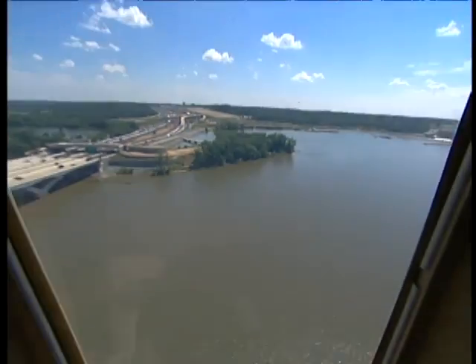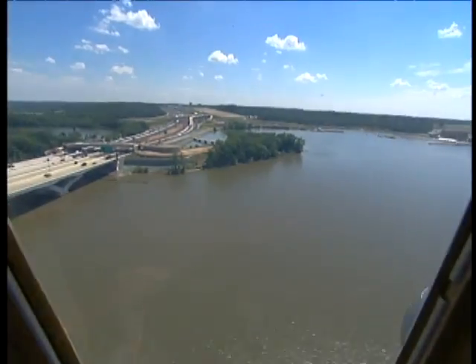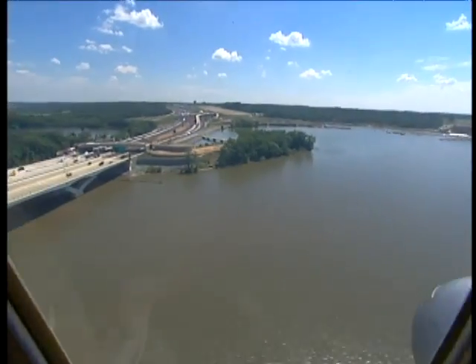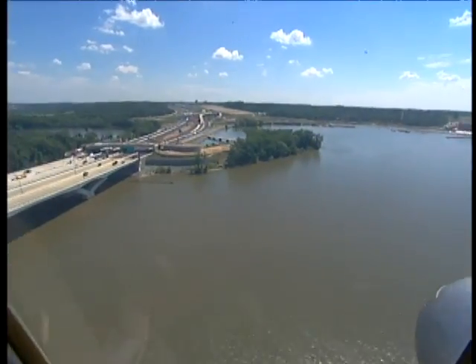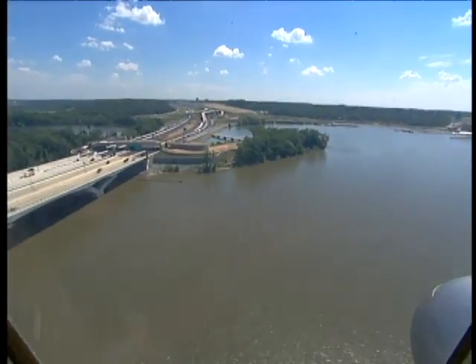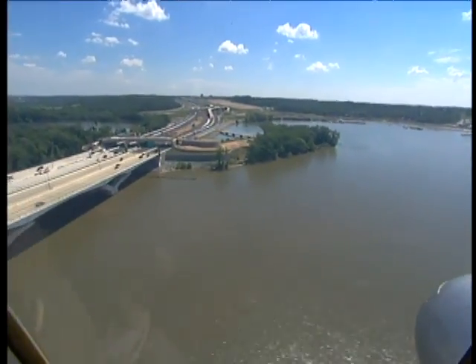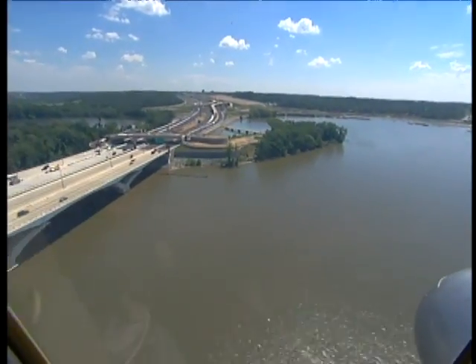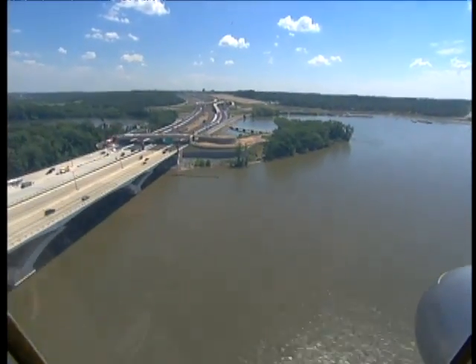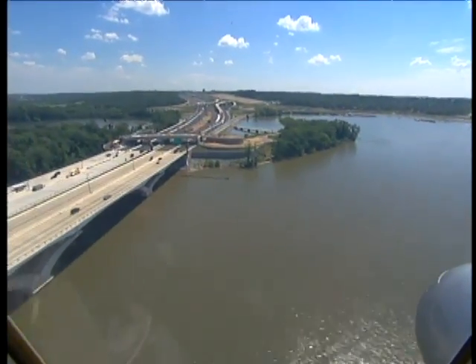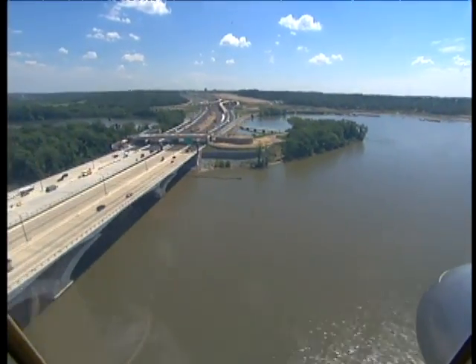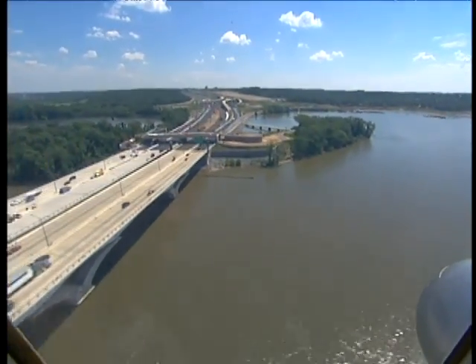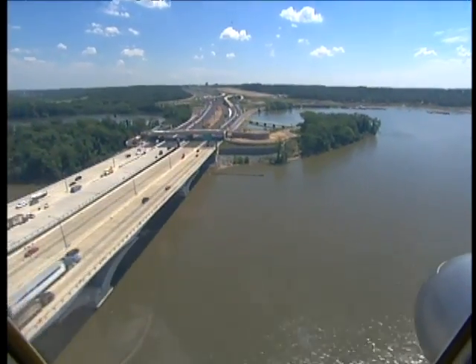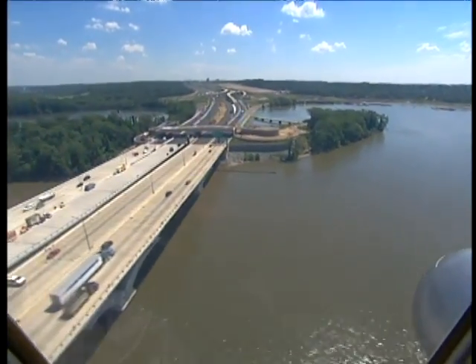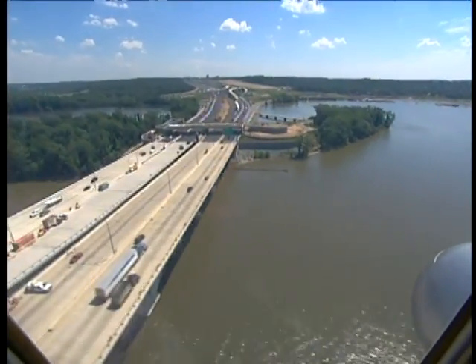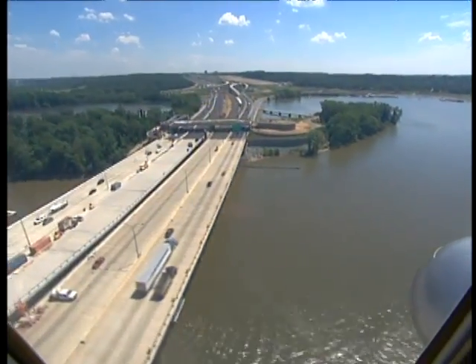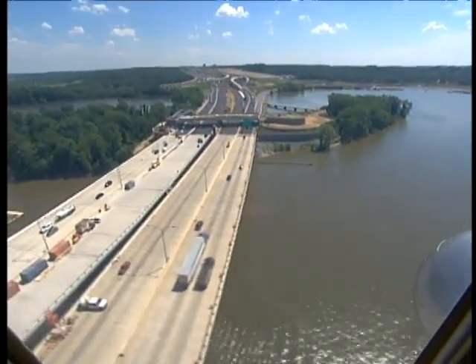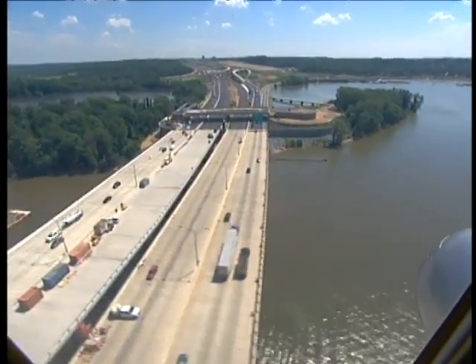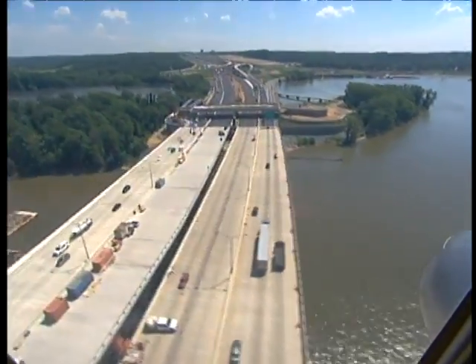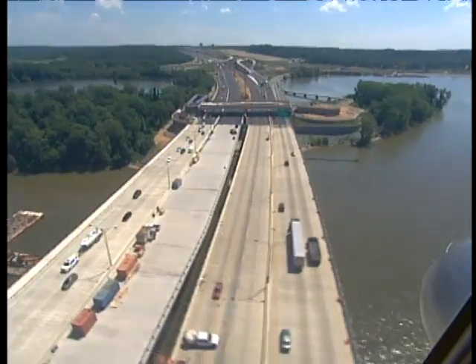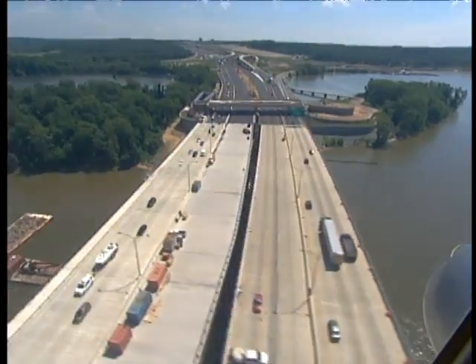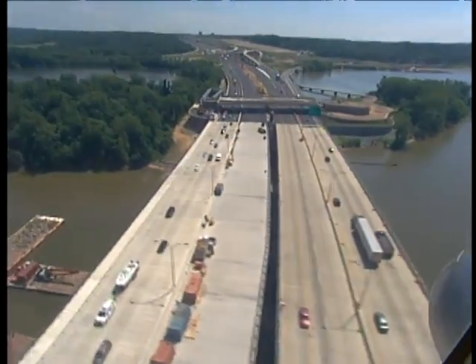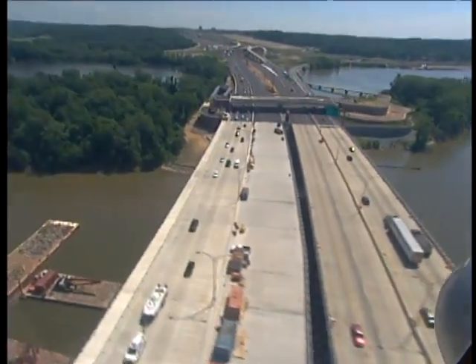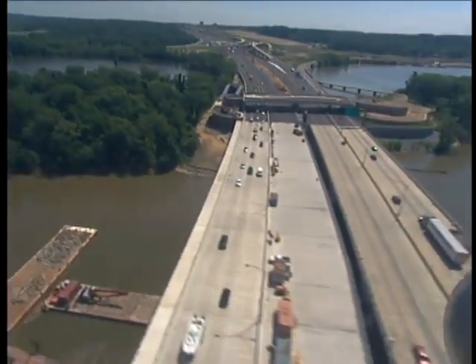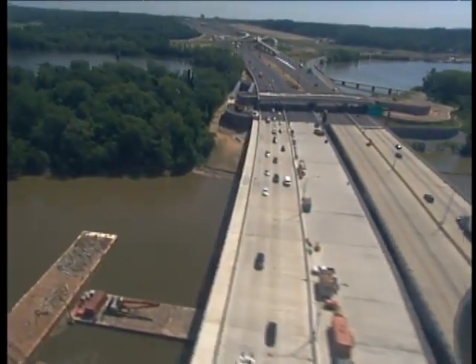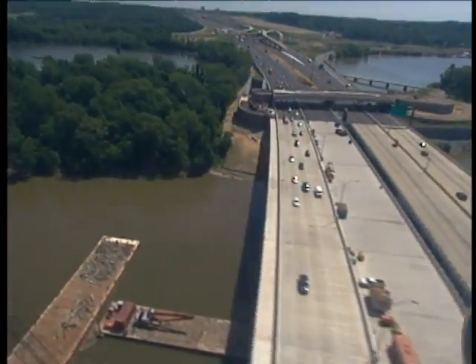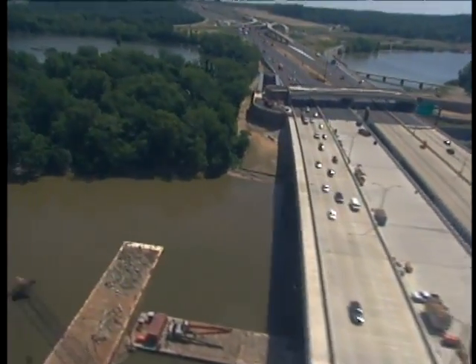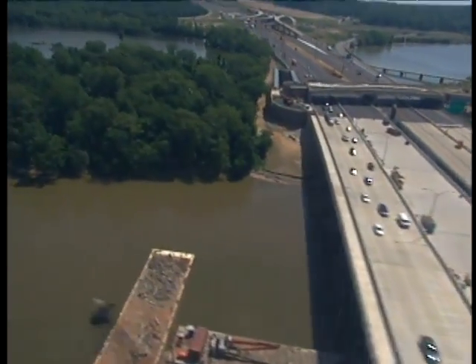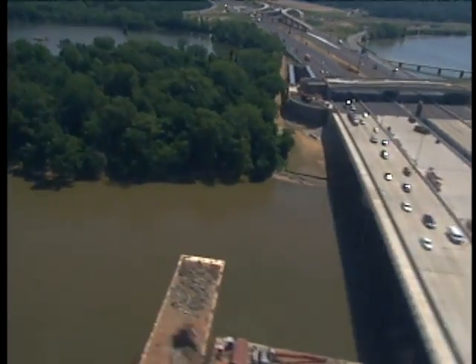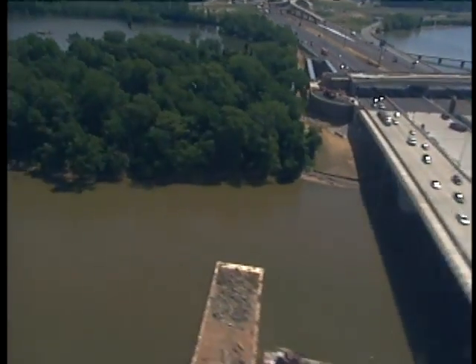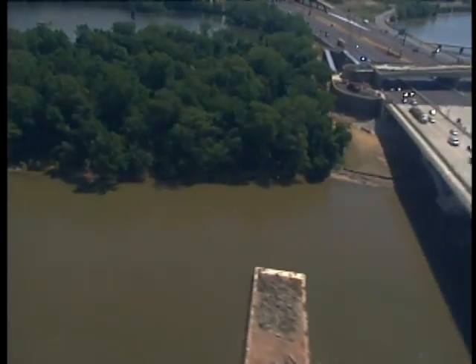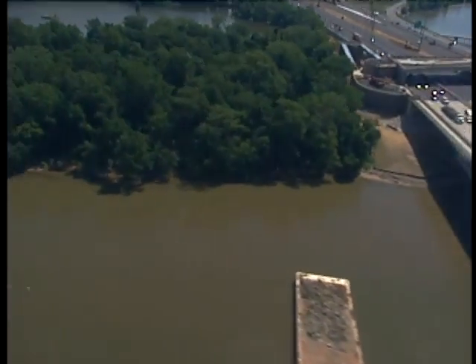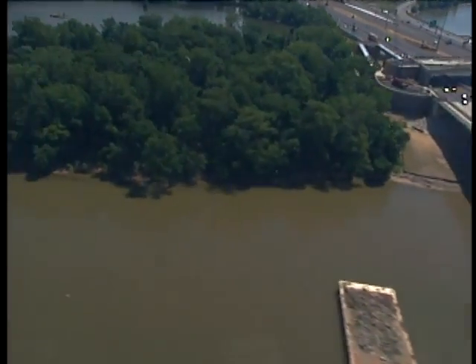So flying over a city, you would expect to see some radiation. You're looking for a different level that would indicate a problem.